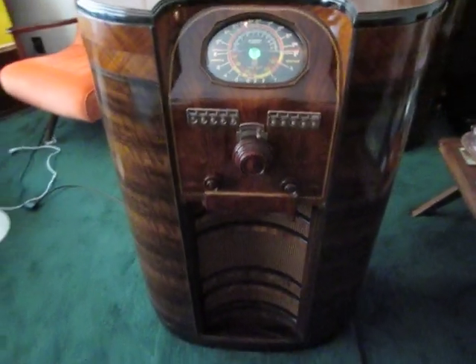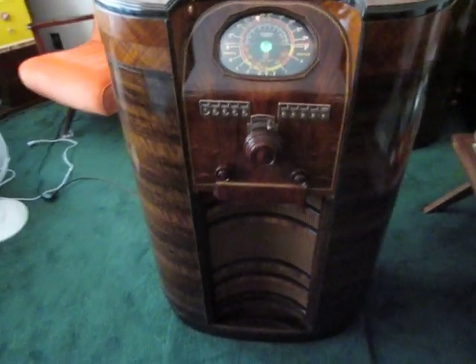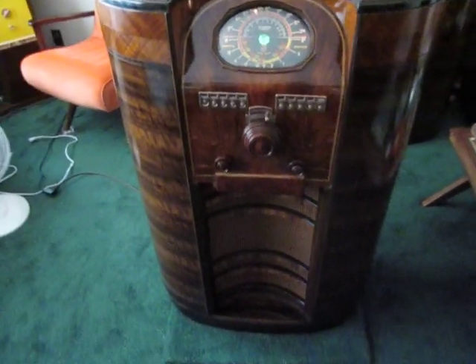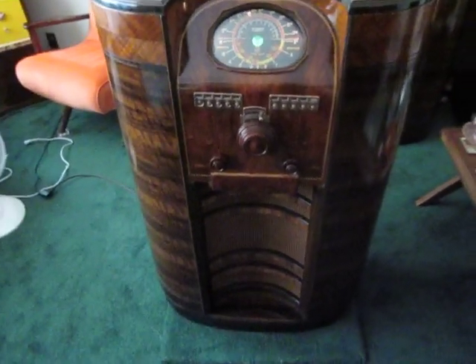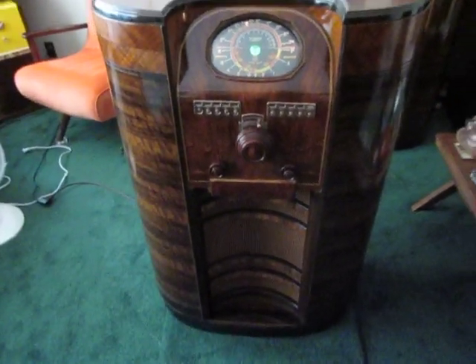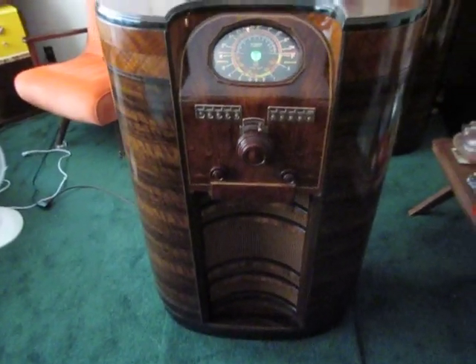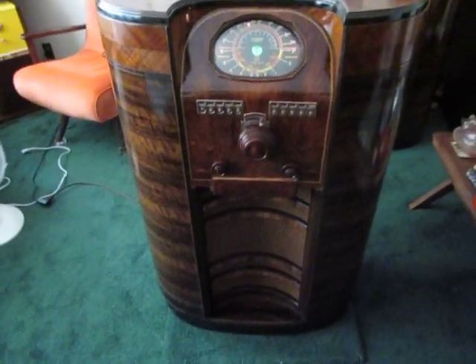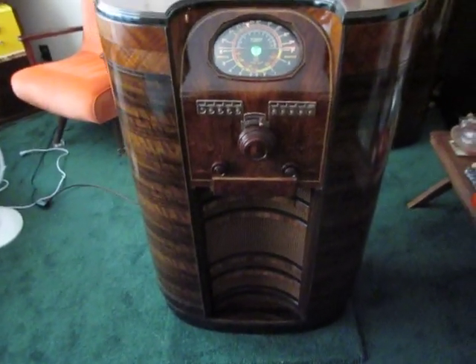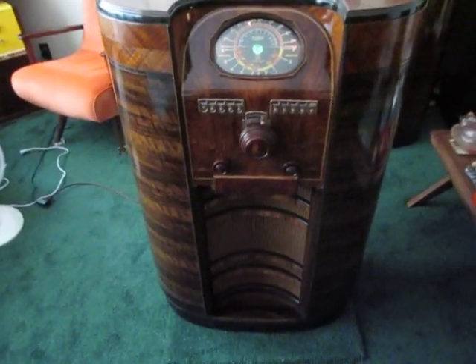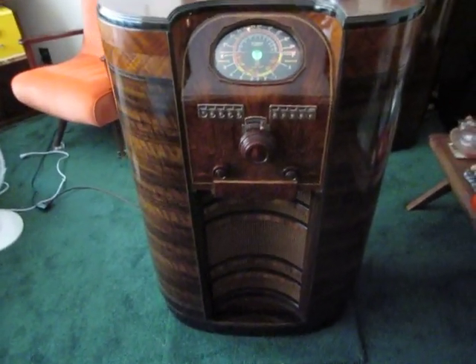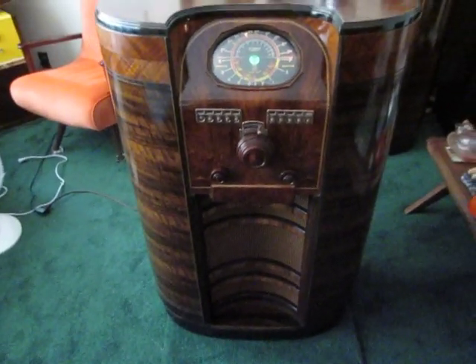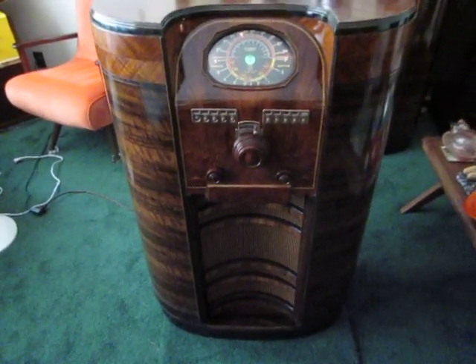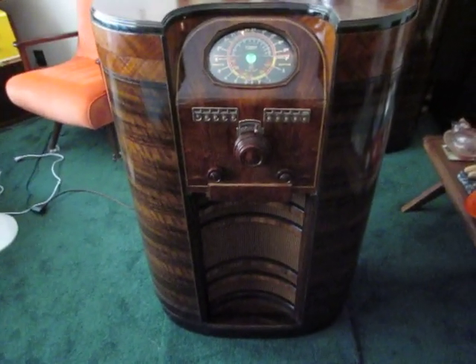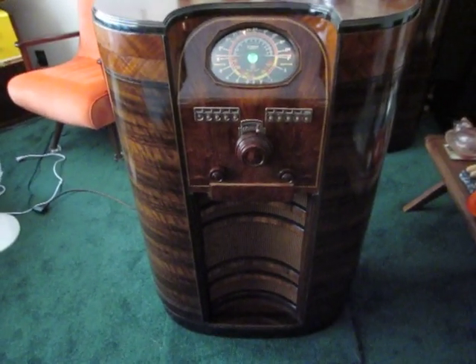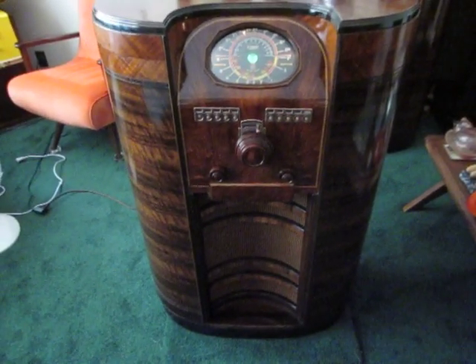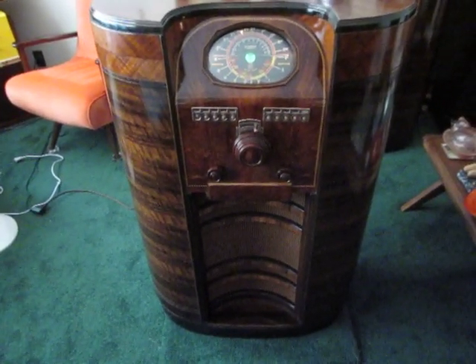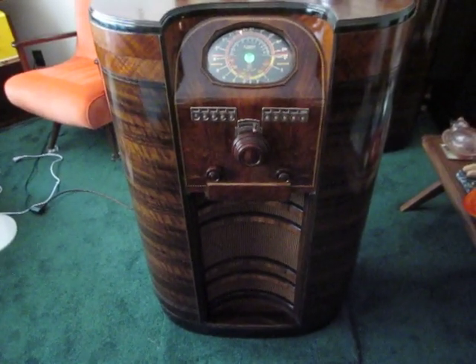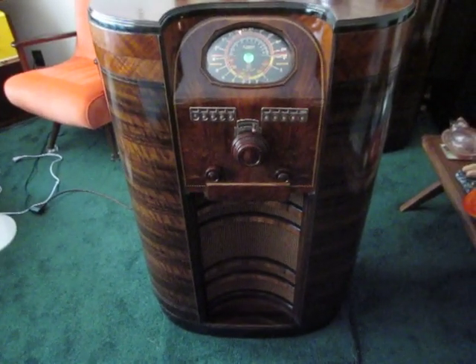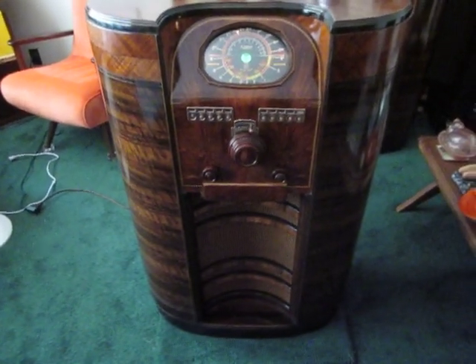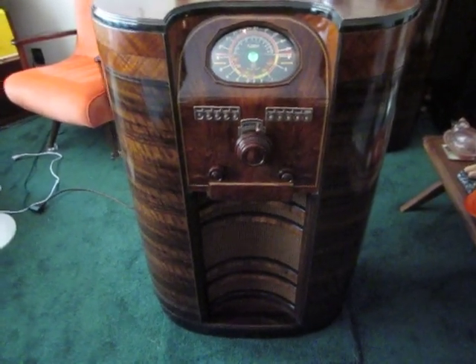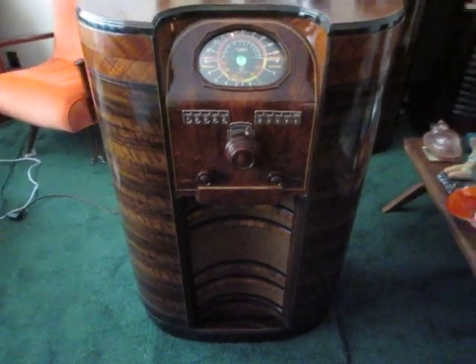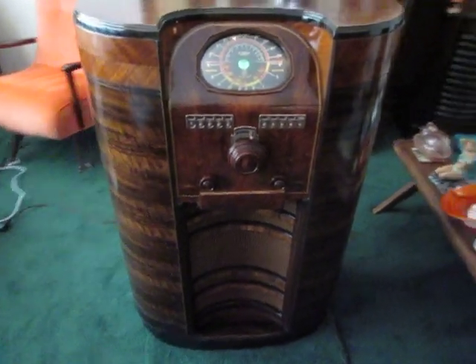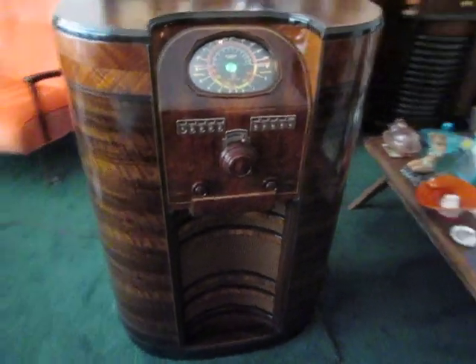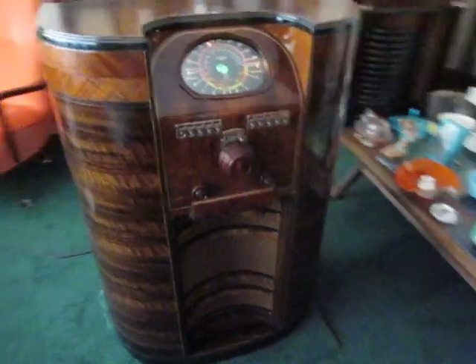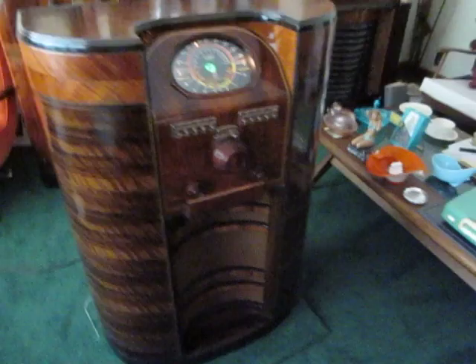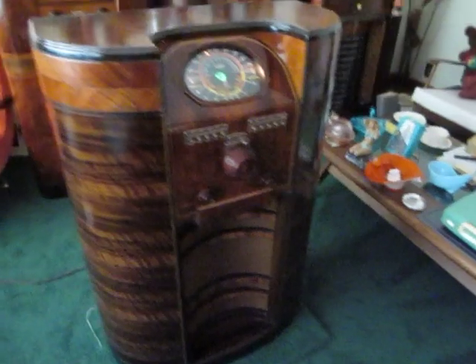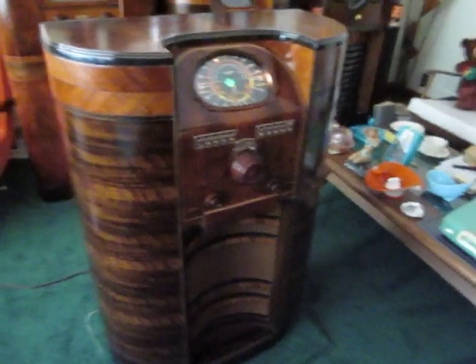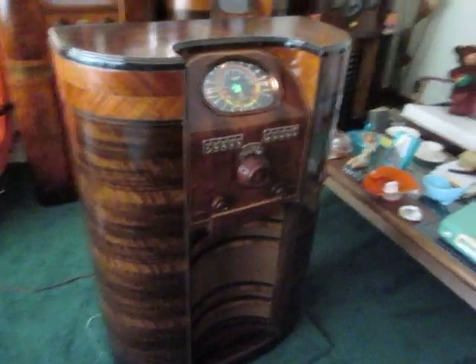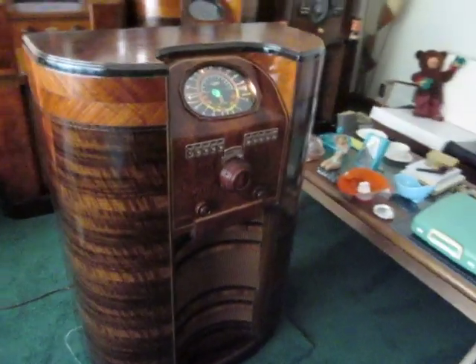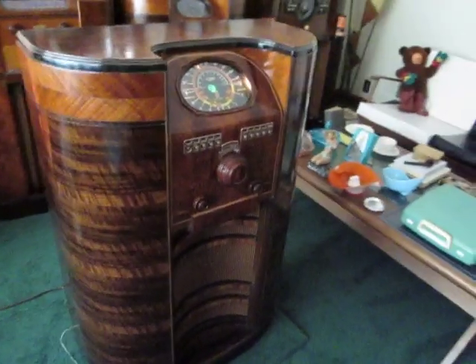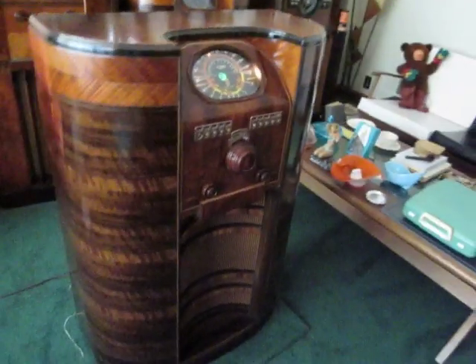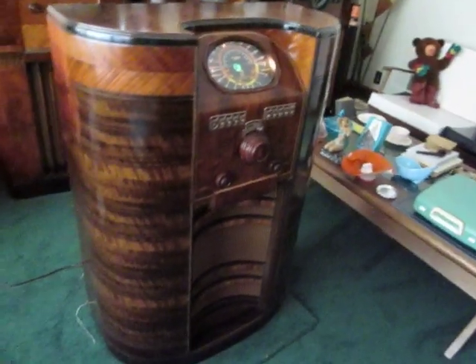This cabinet has been refinished, beautifully veneered.